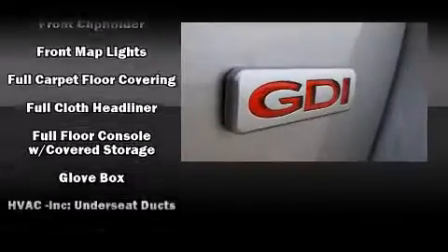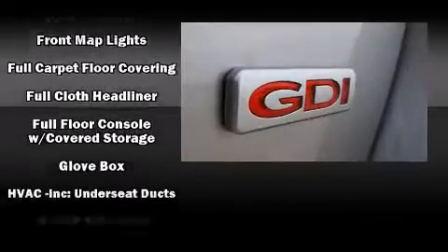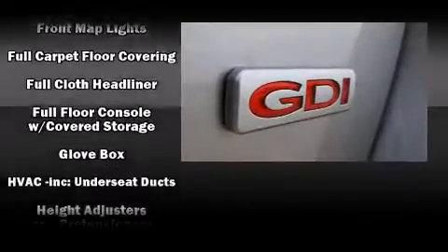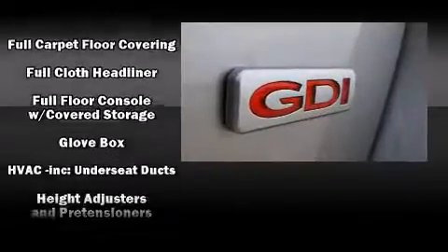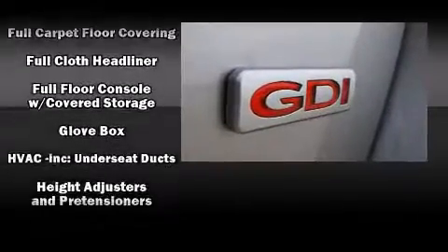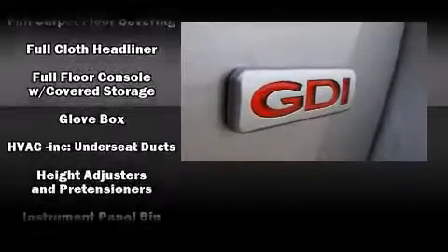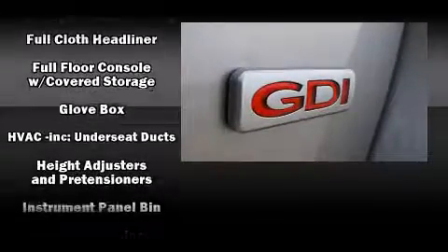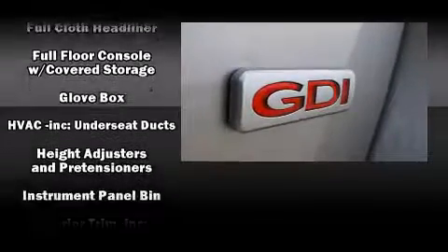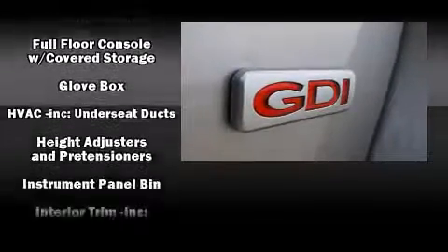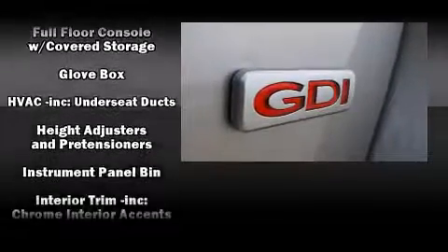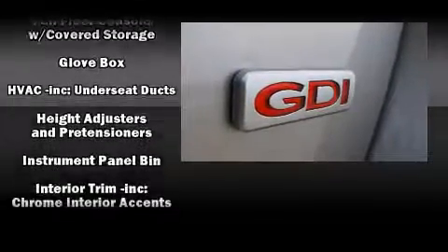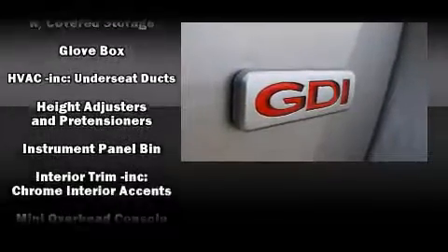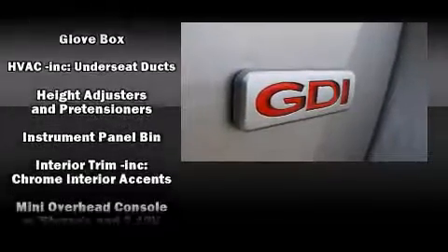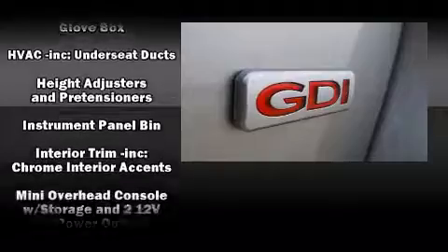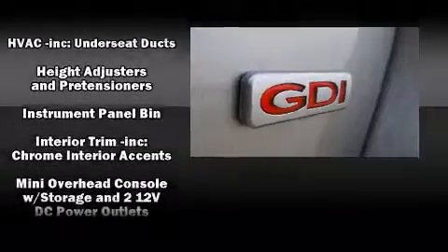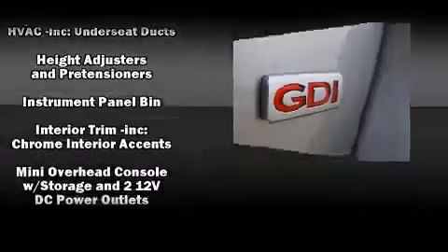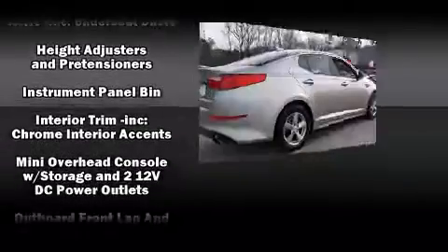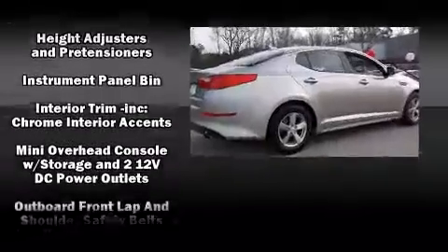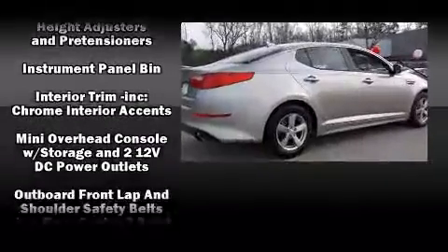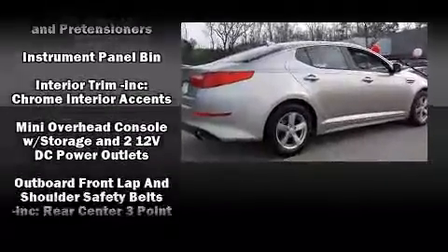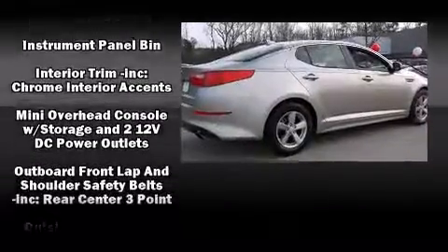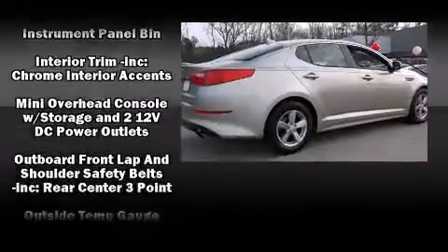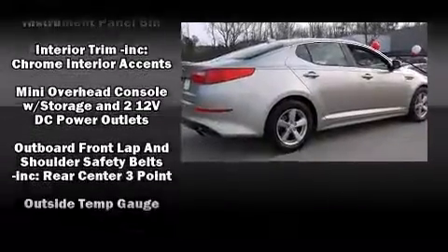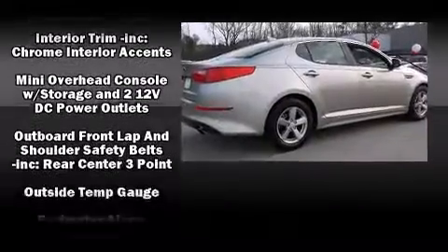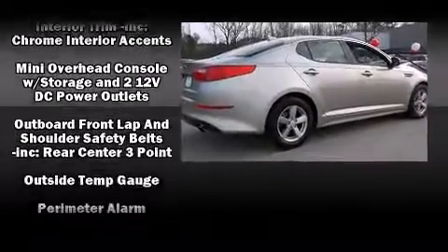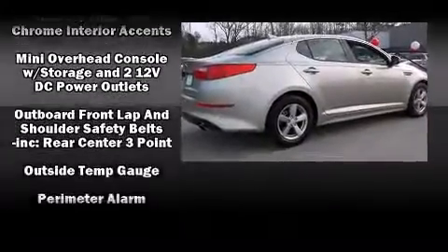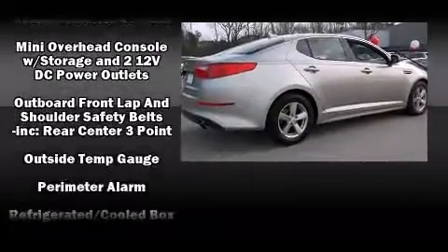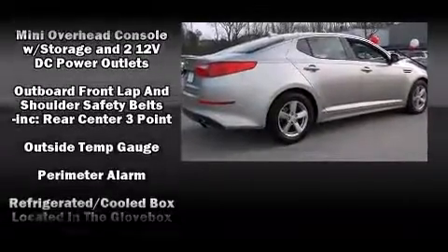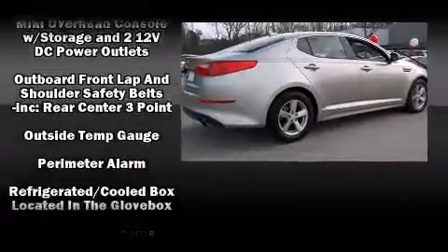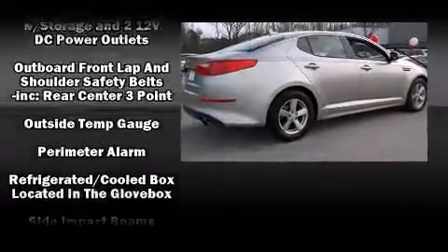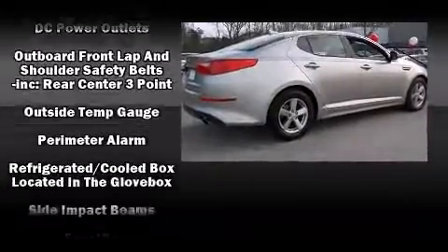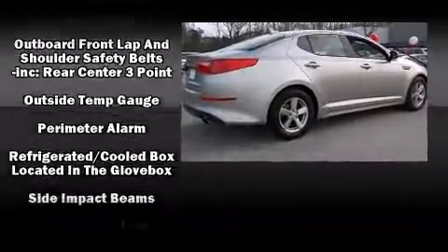Ignition disabling and four-wheel disc brakes with ABS are also included. Brake assist technology provides extra pressure when applying the brakes.